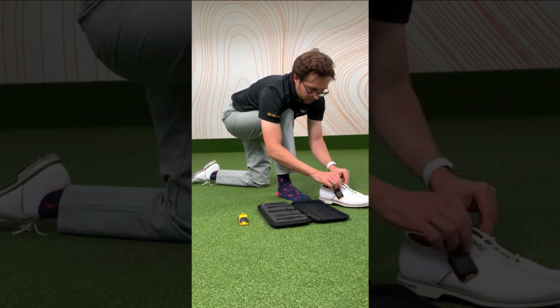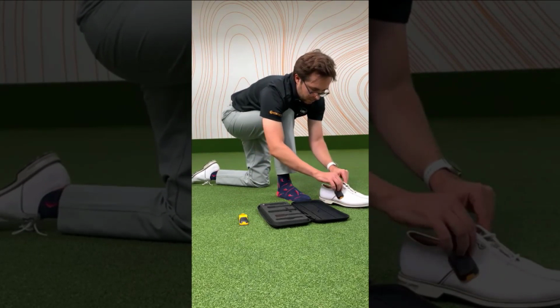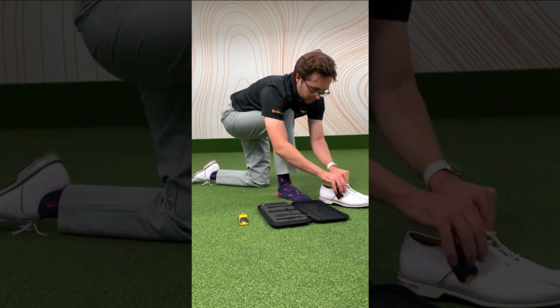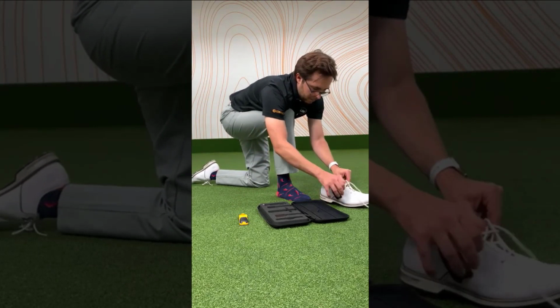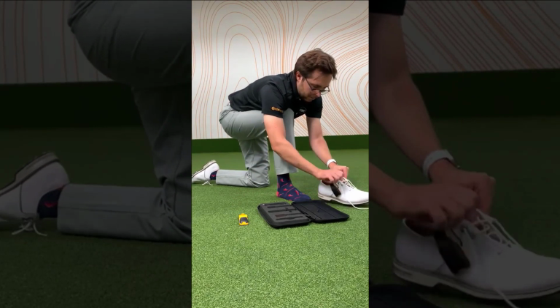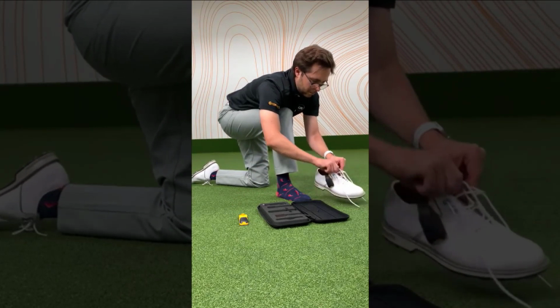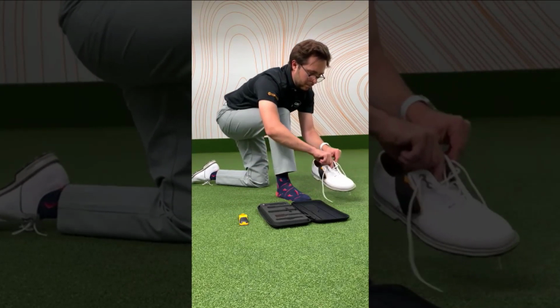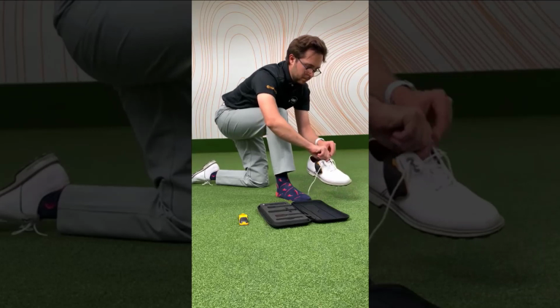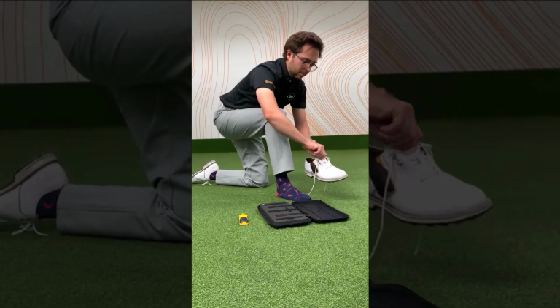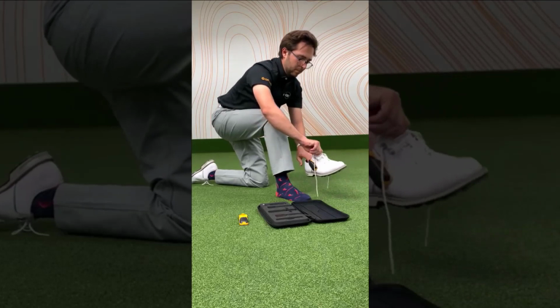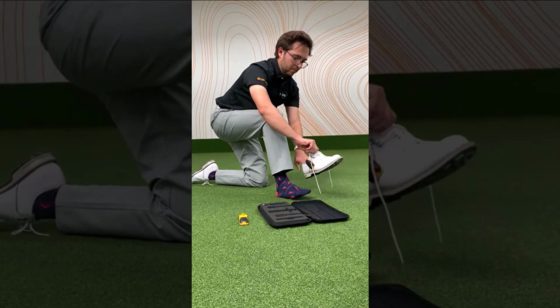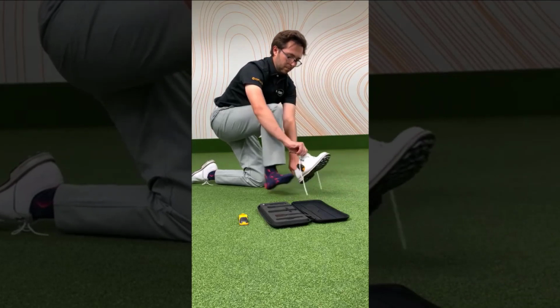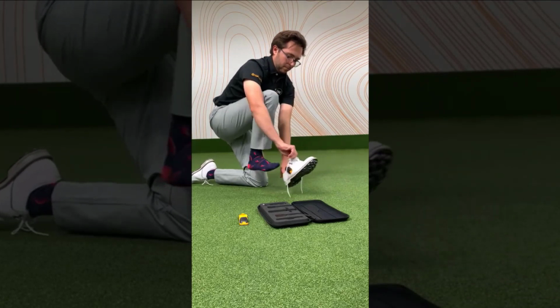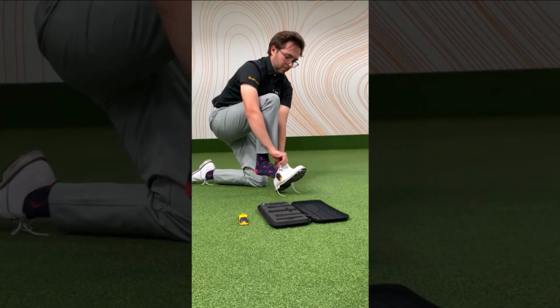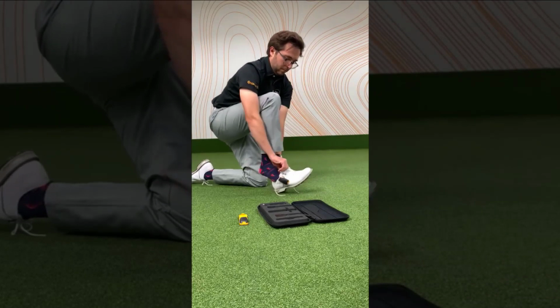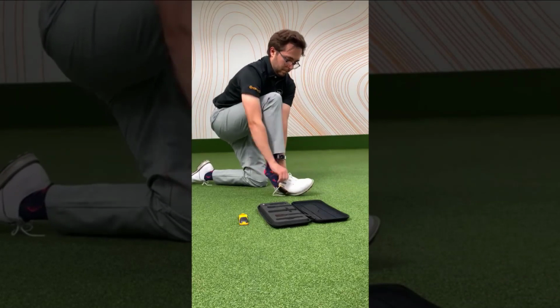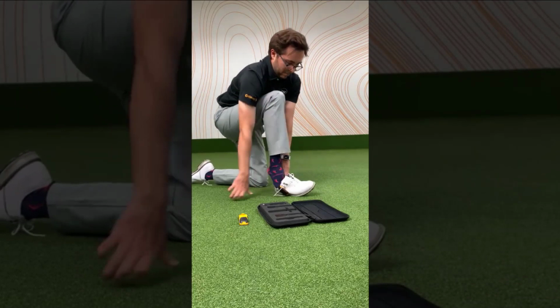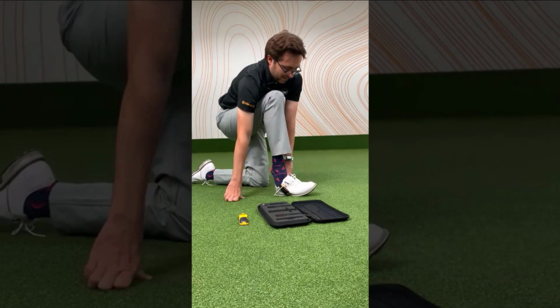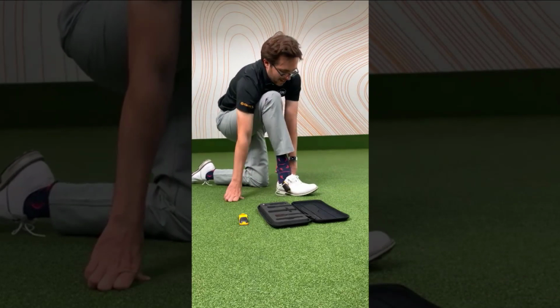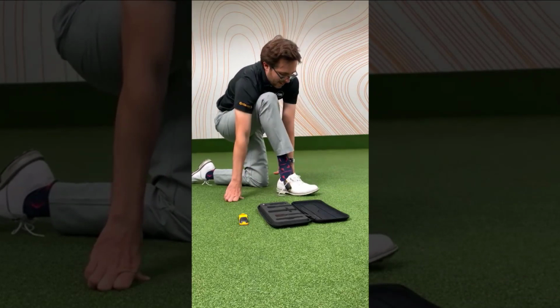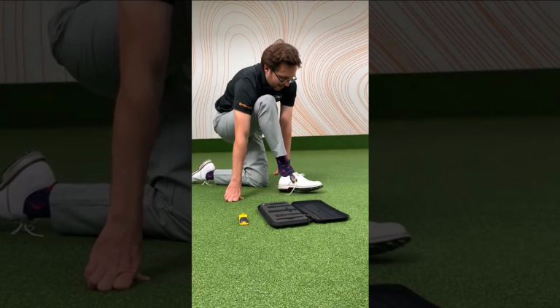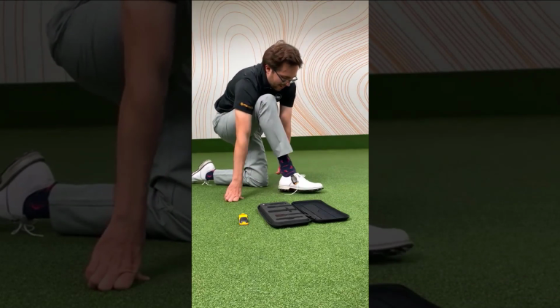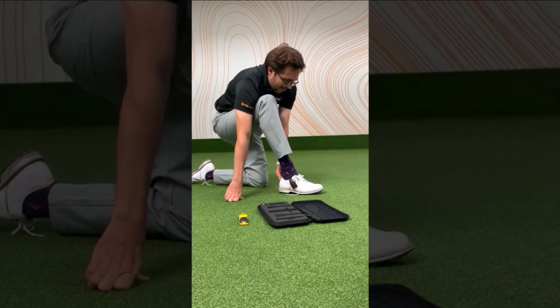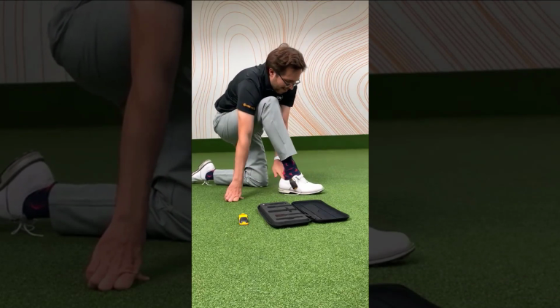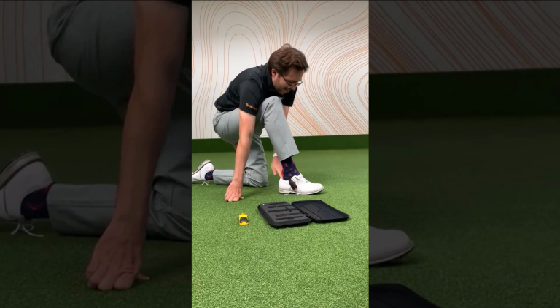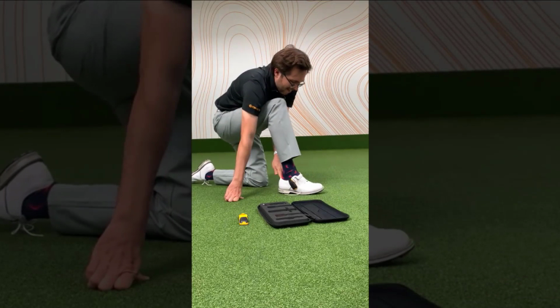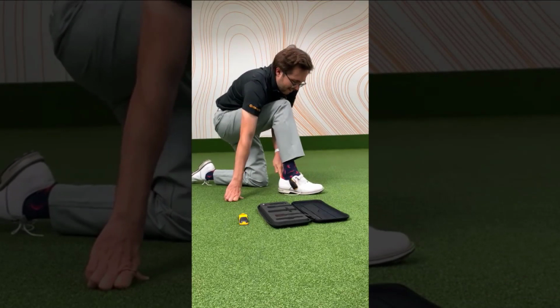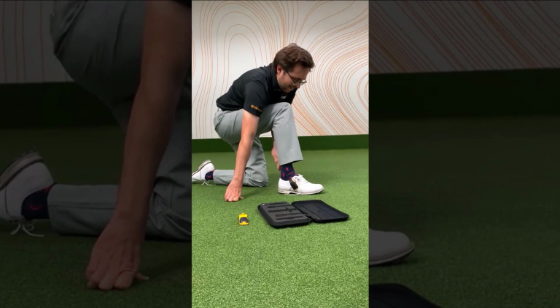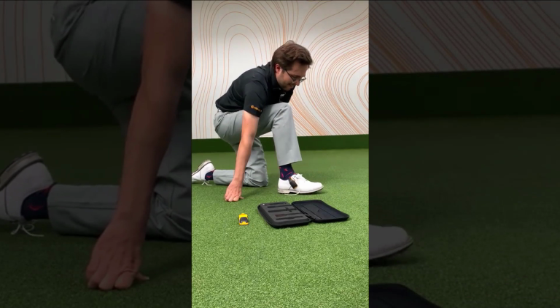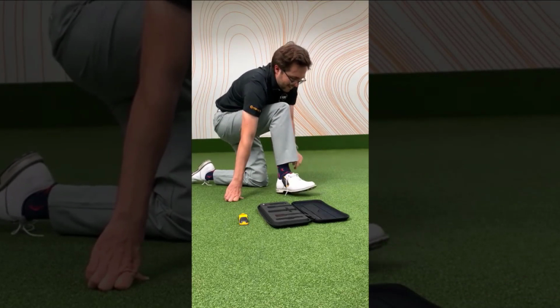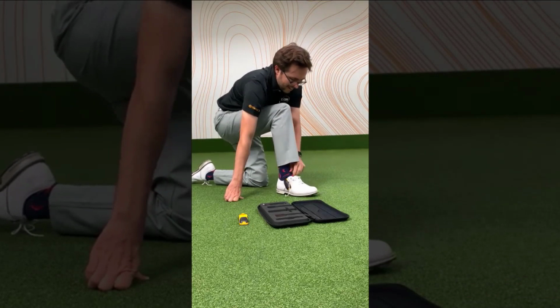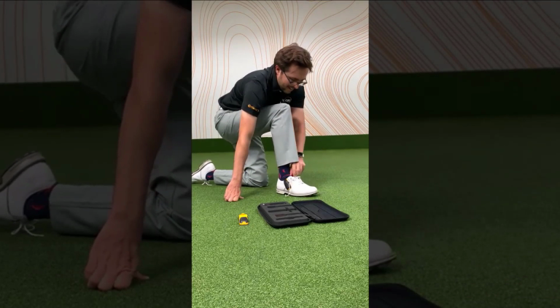Next, slot in the SmartPod, get your shoes on and you're ready to go.